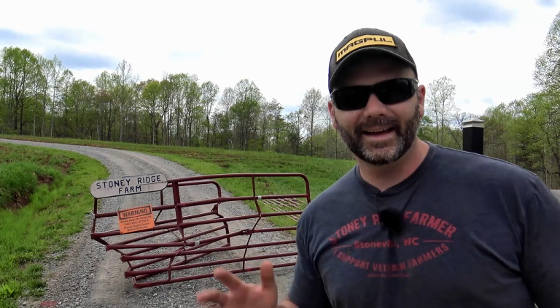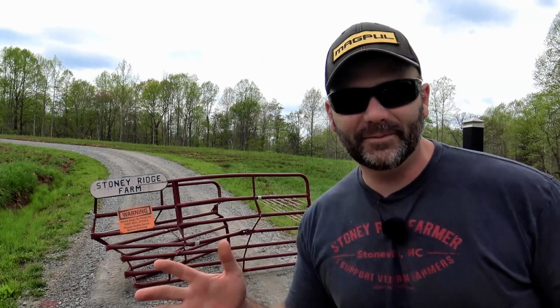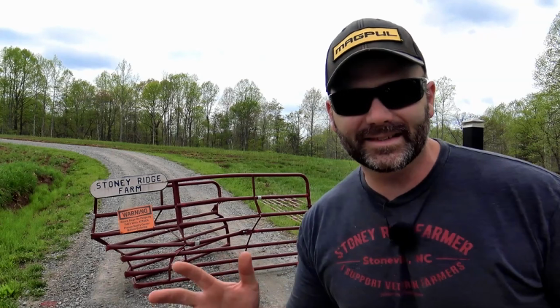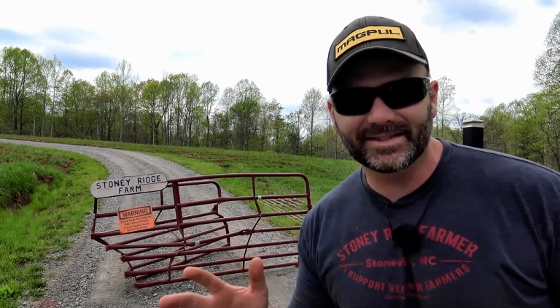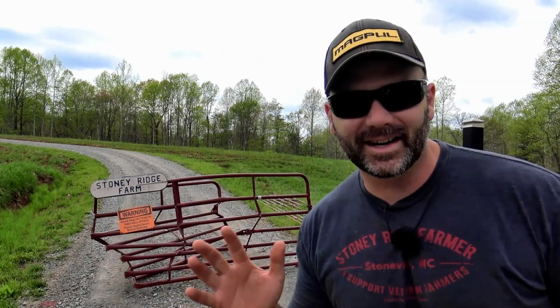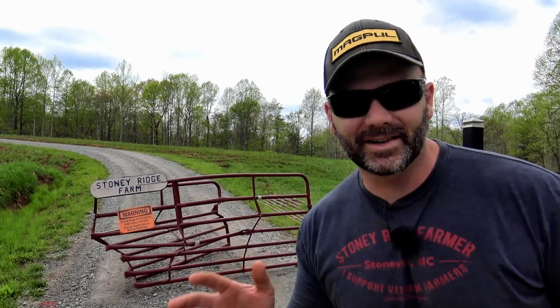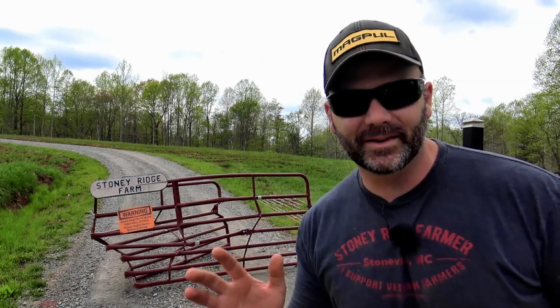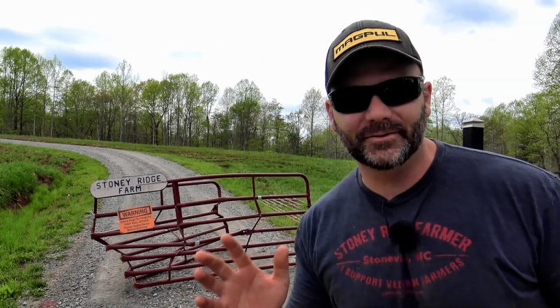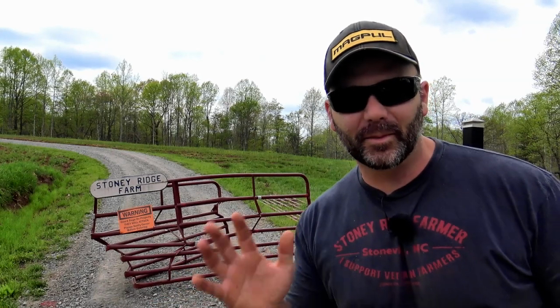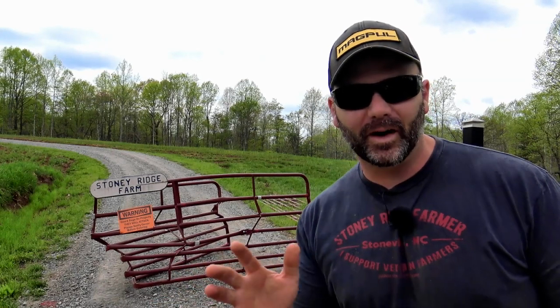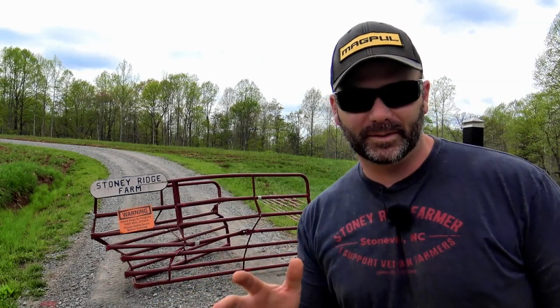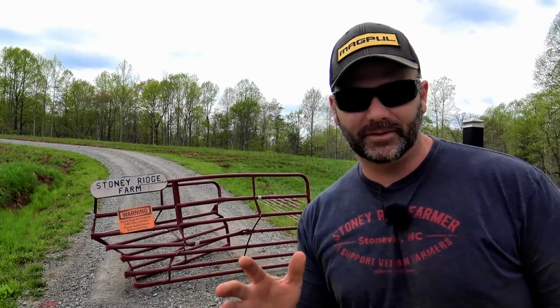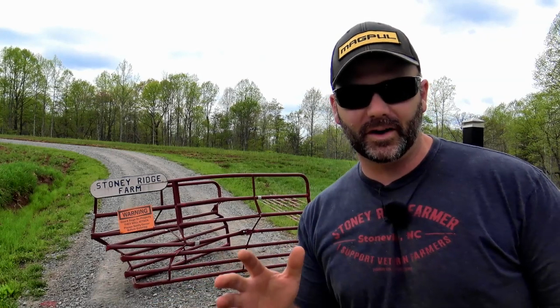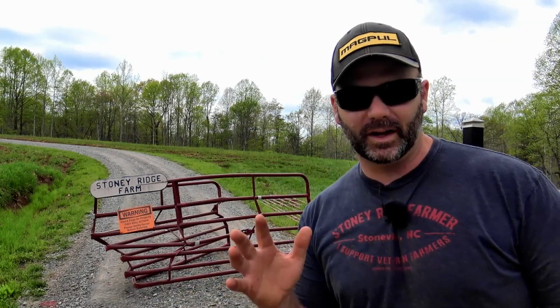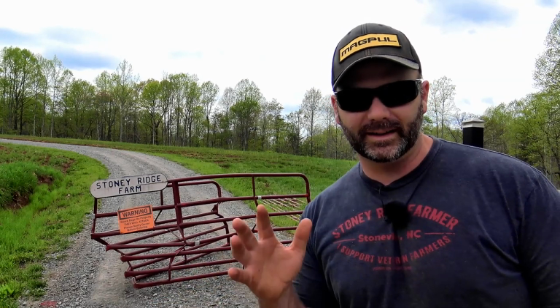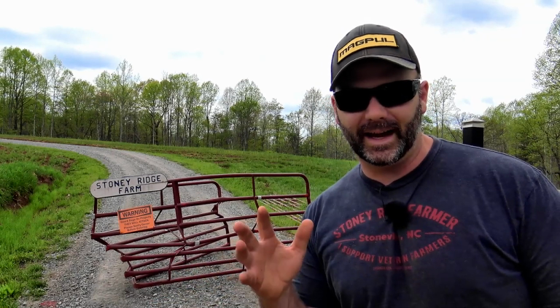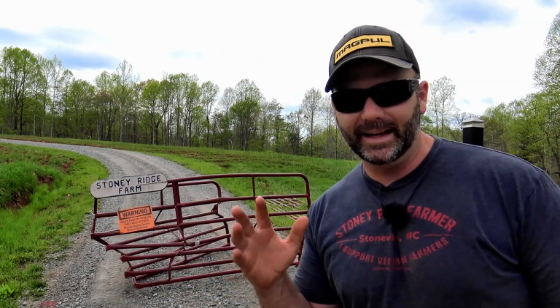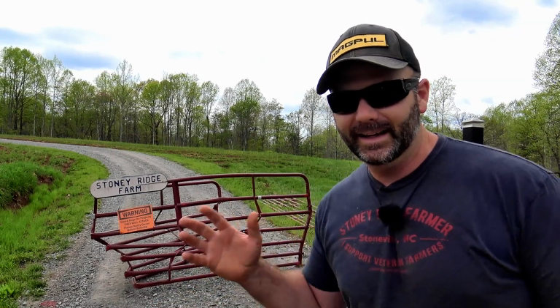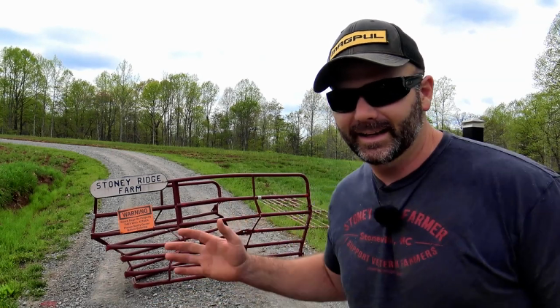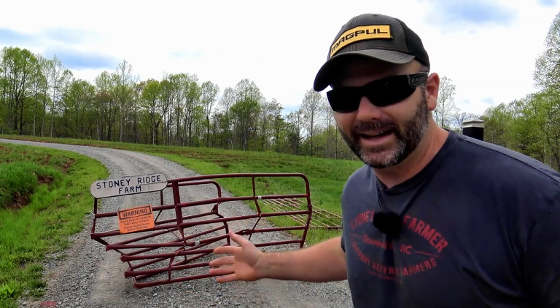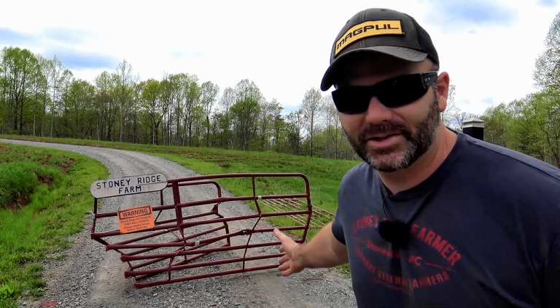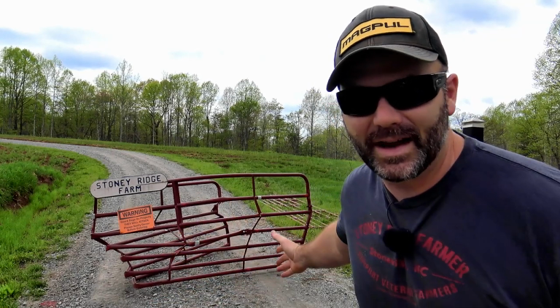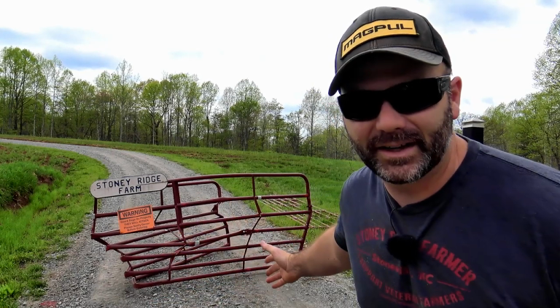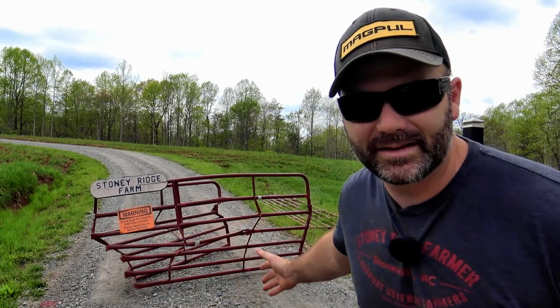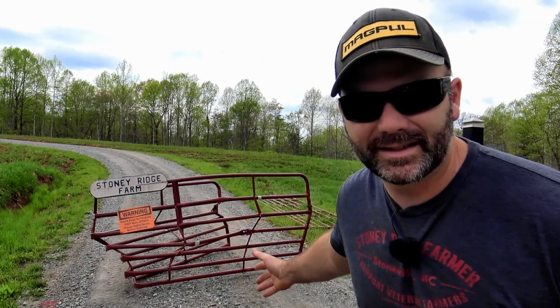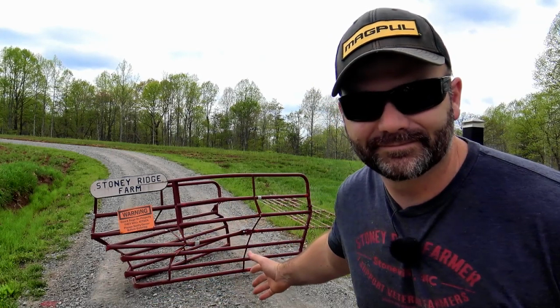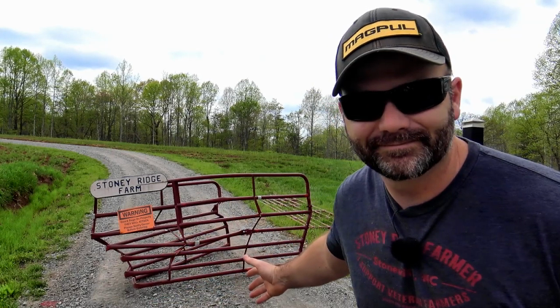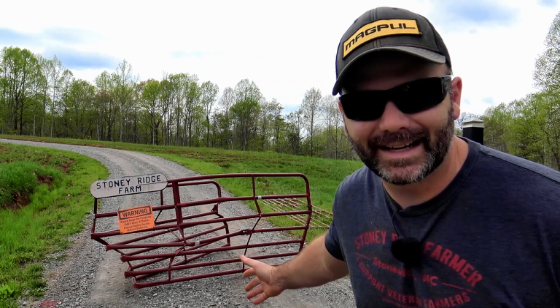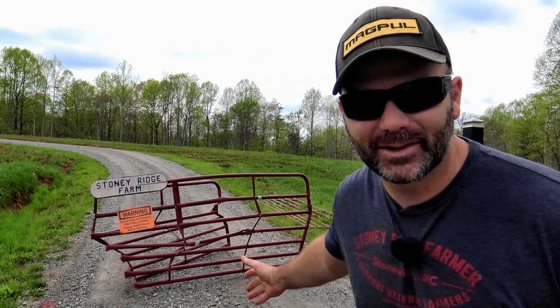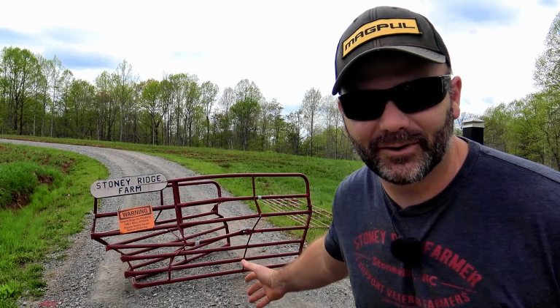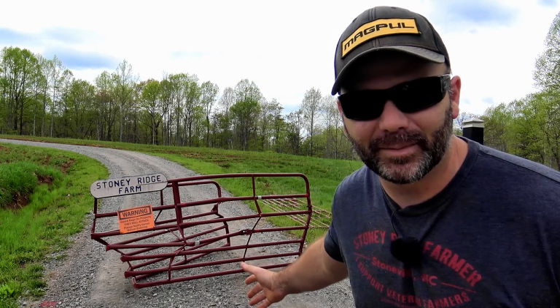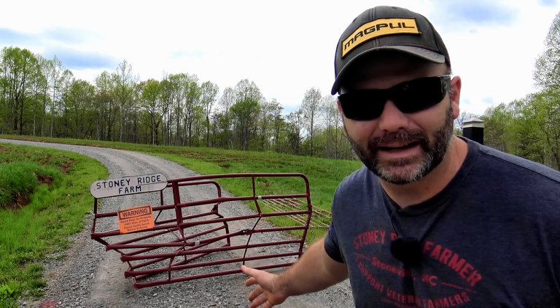Hey folks, it's Josh, Stony Ridge Farmer. Welcome to the farm vlog today. In case you haven't noticed, that's our farm gate.